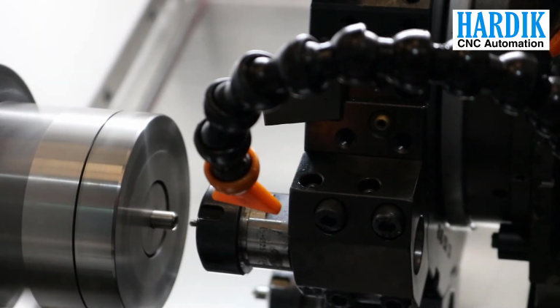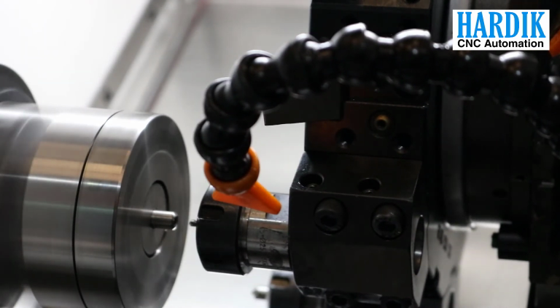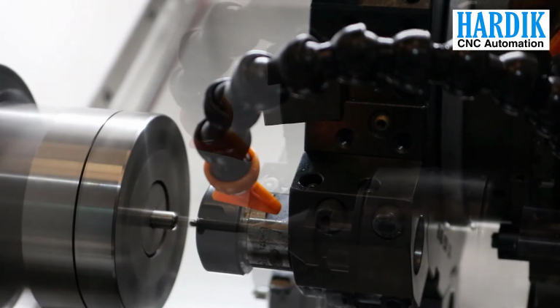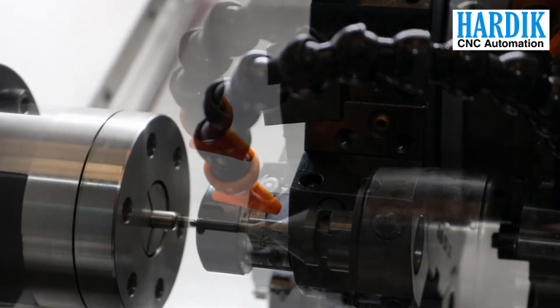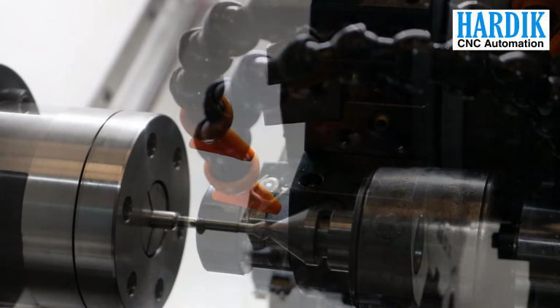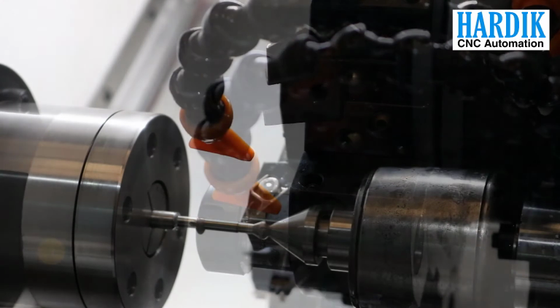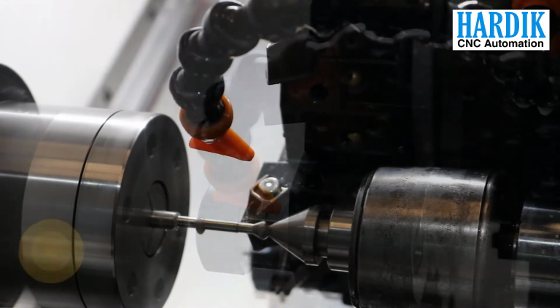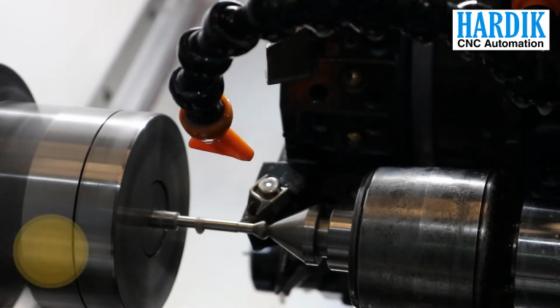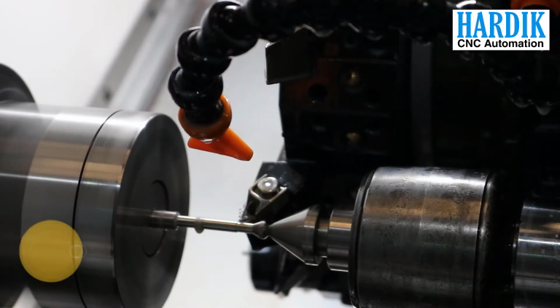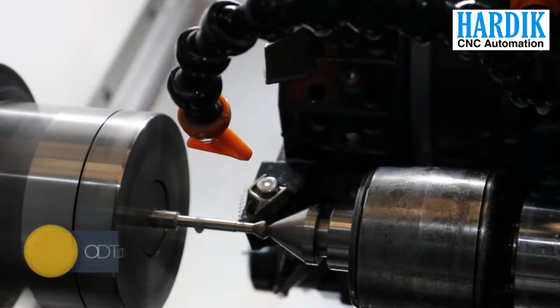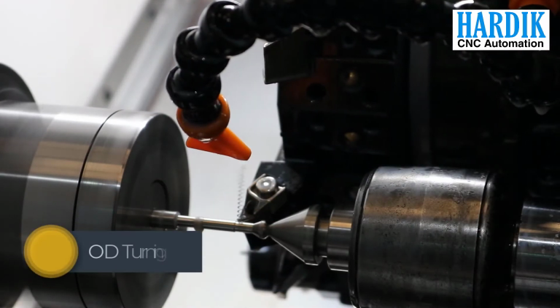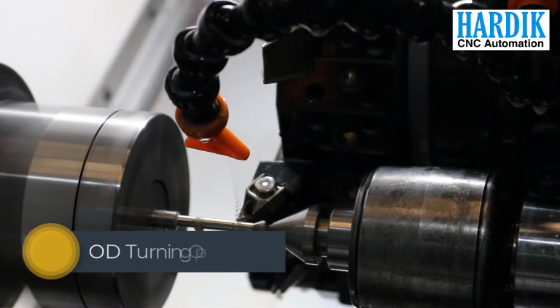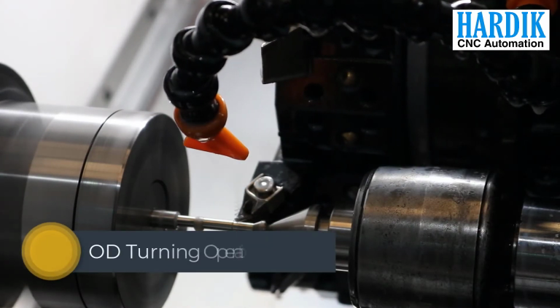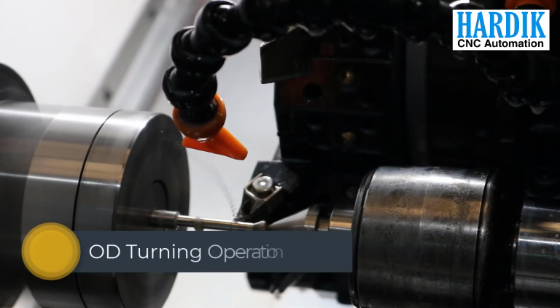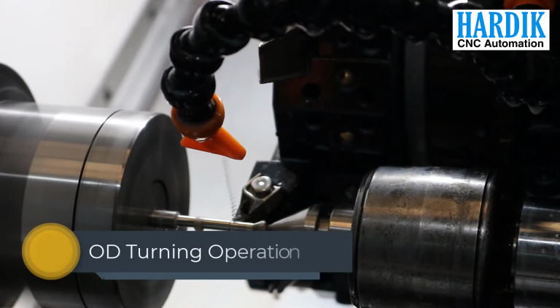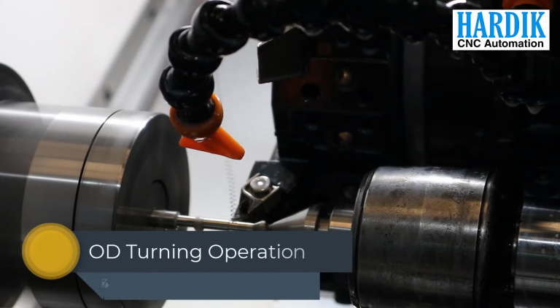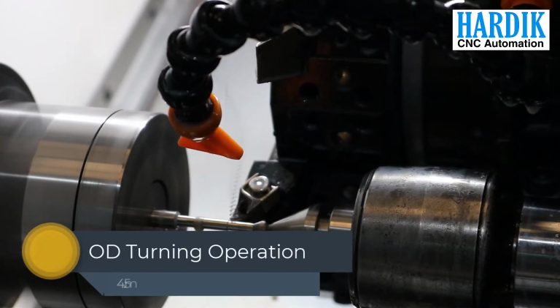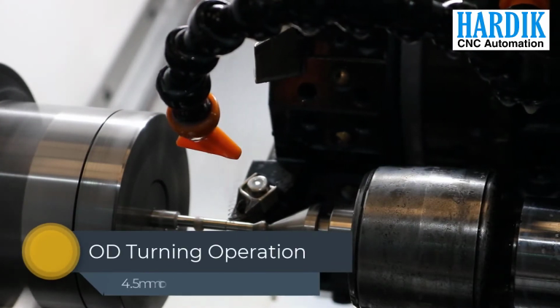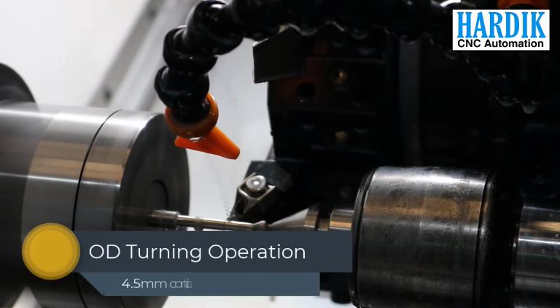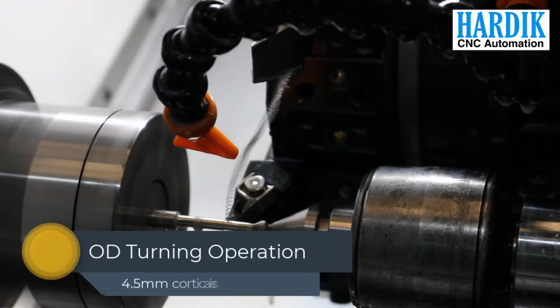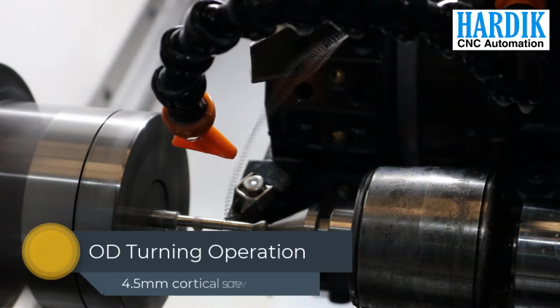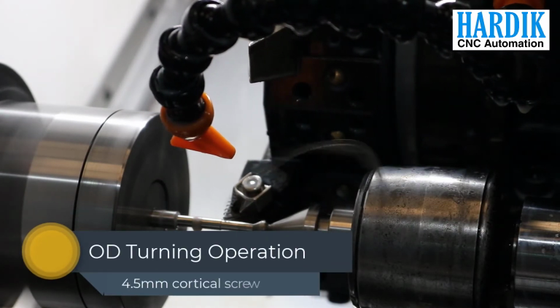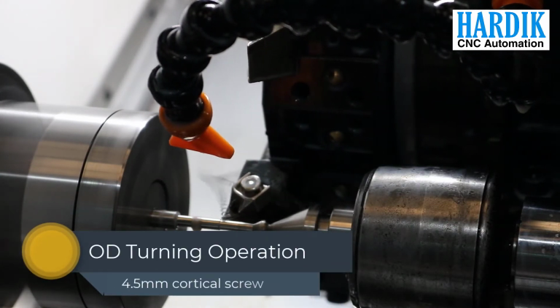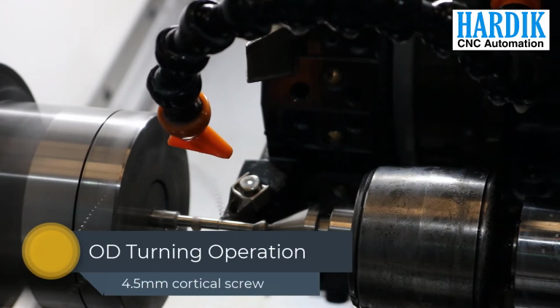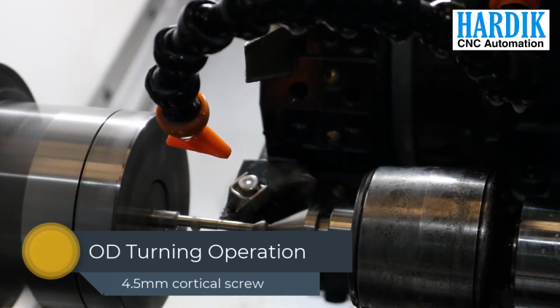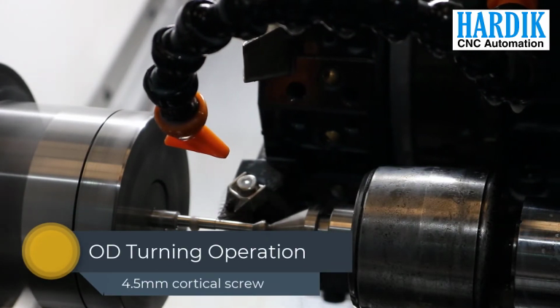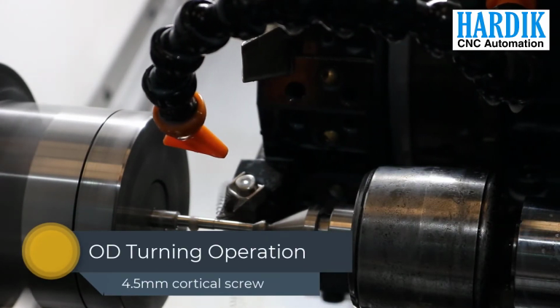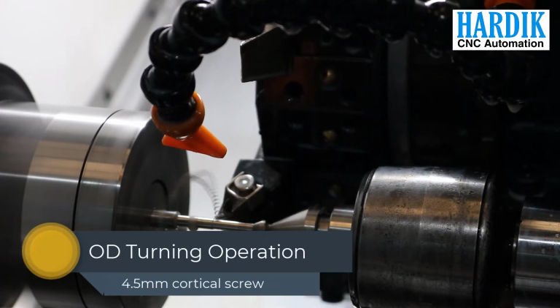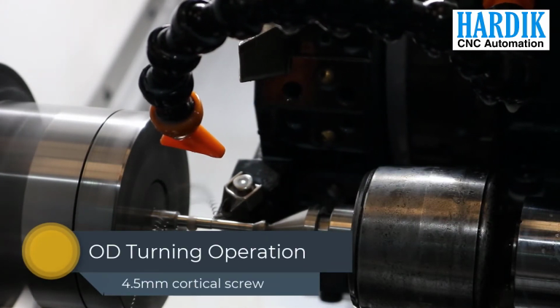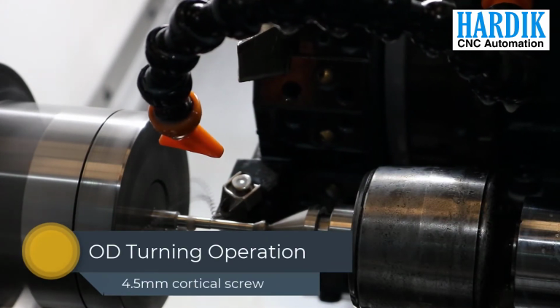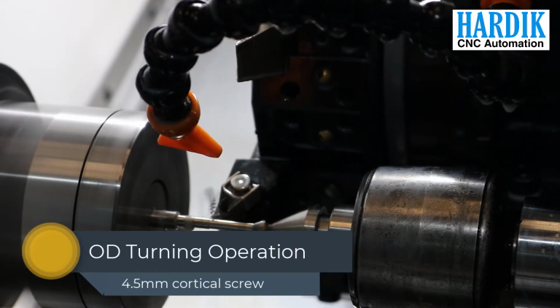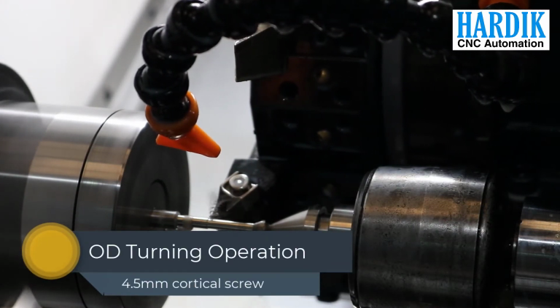The next operation includes OD turning and shaping of the head, which works very smoothly.